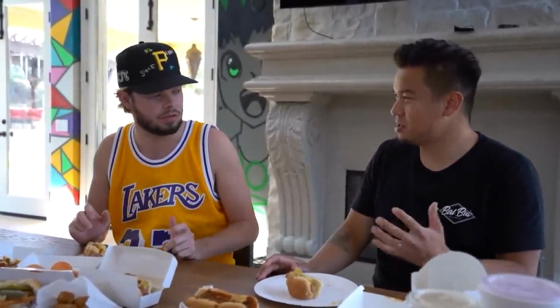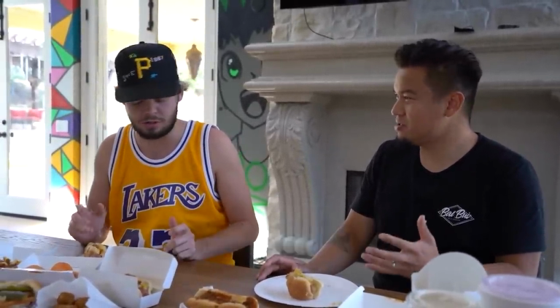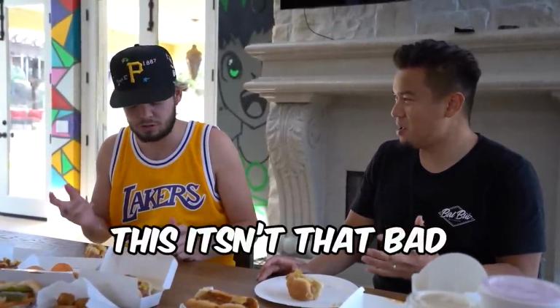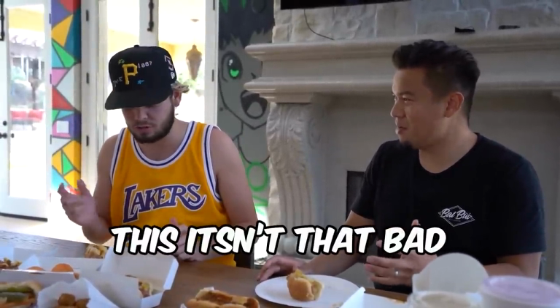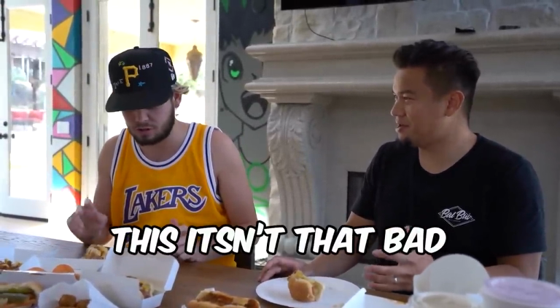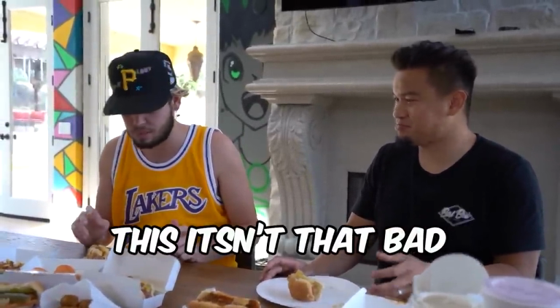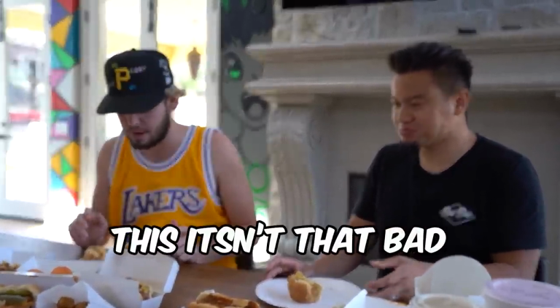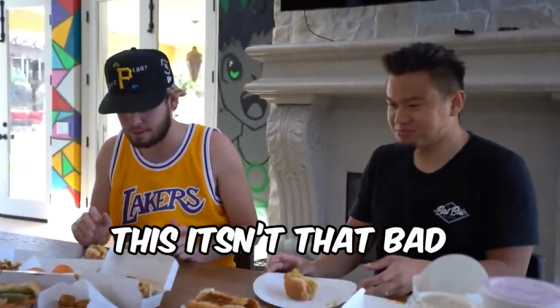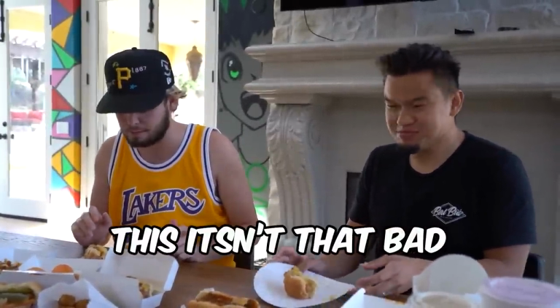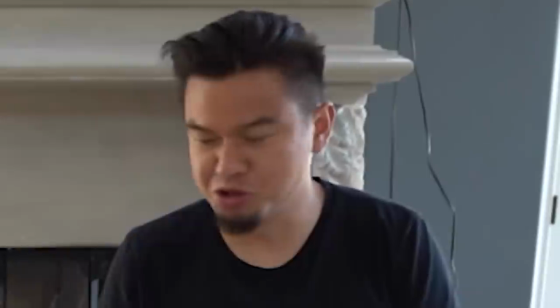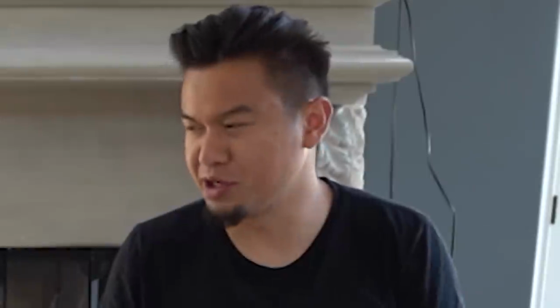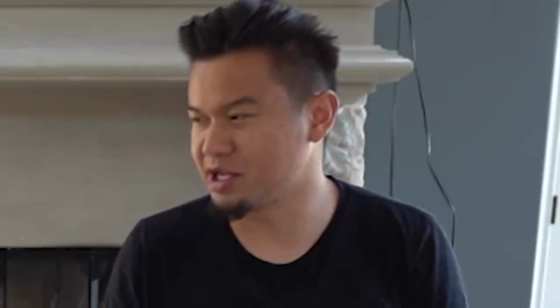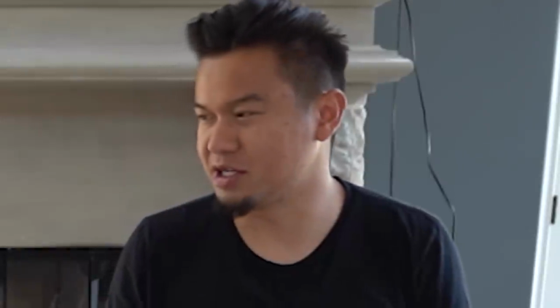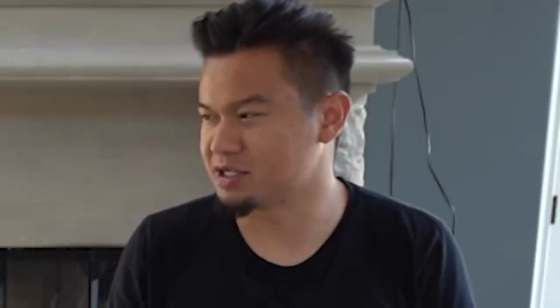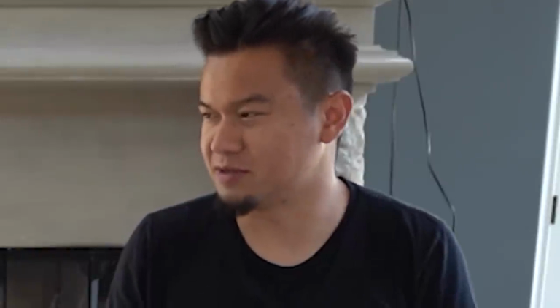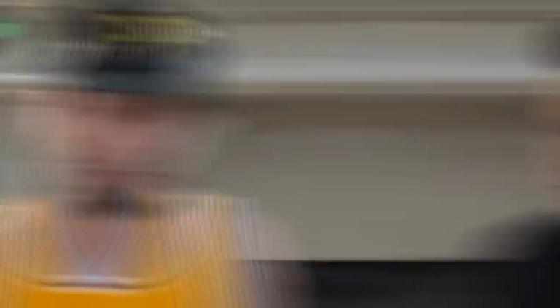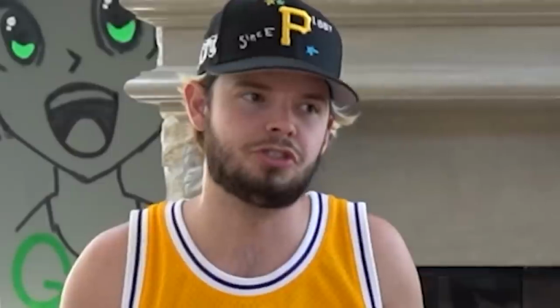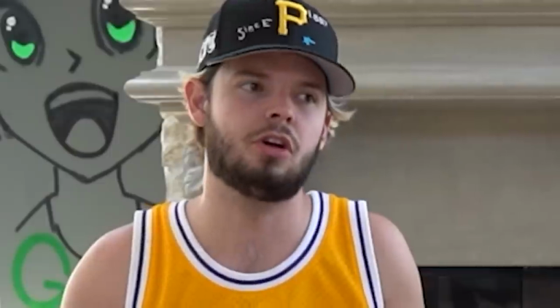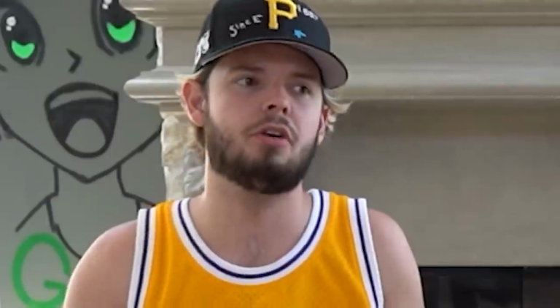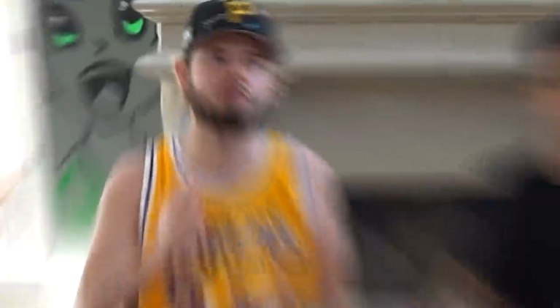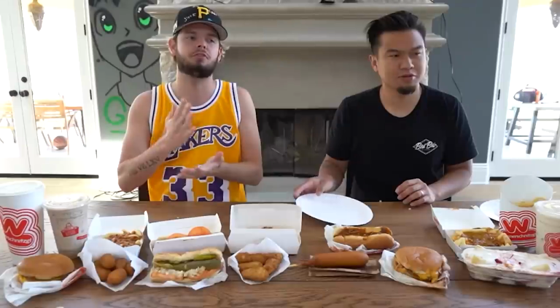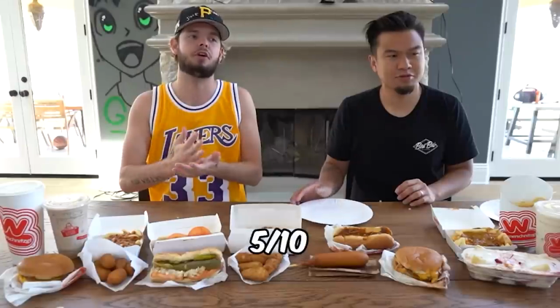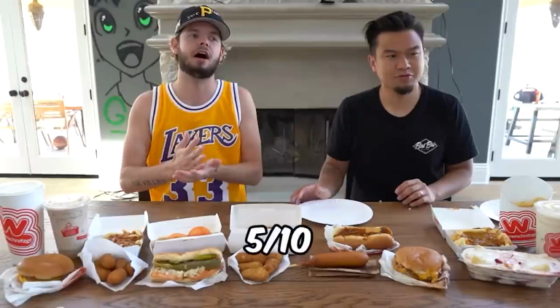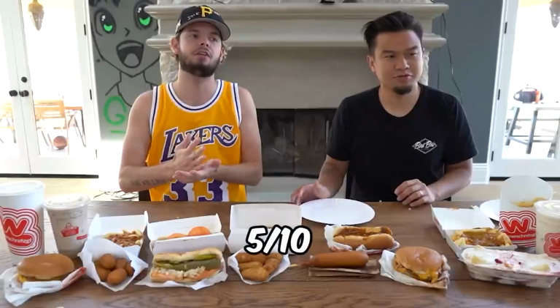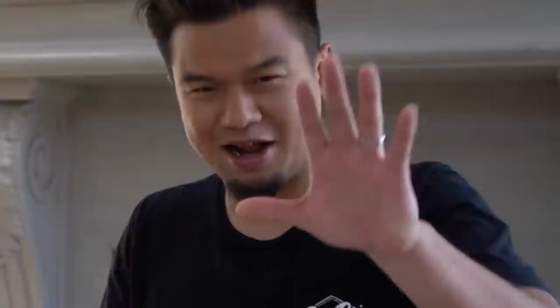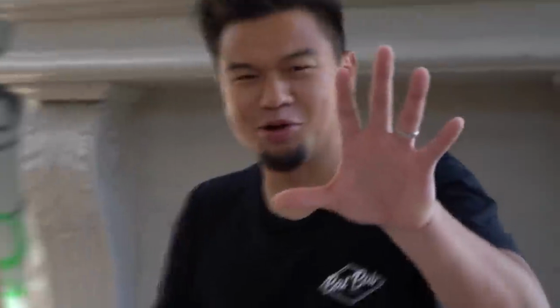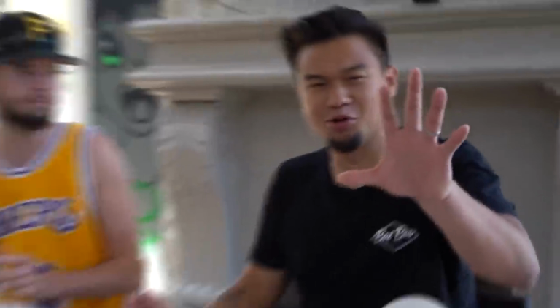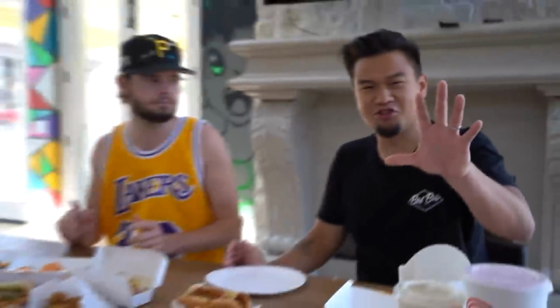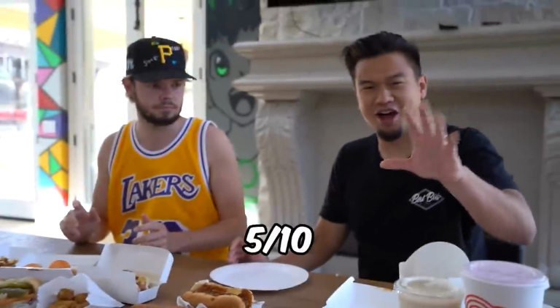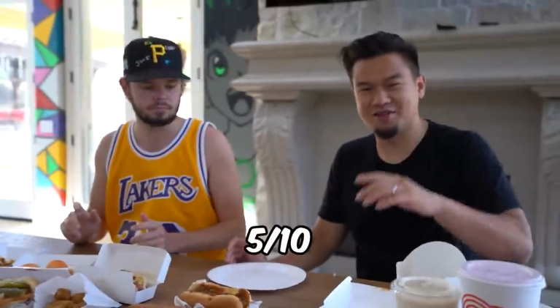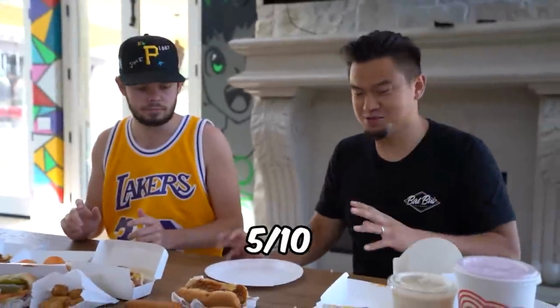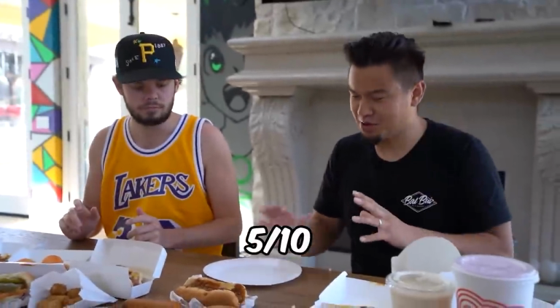It's not that bad. What'd you rate that out of 10? We'll start off with a 5. I'm gonna go with a 5 as well.